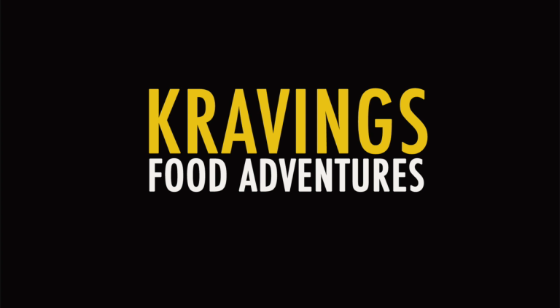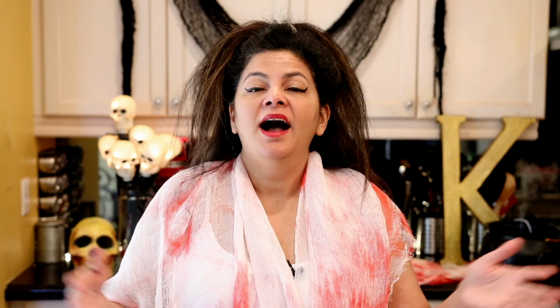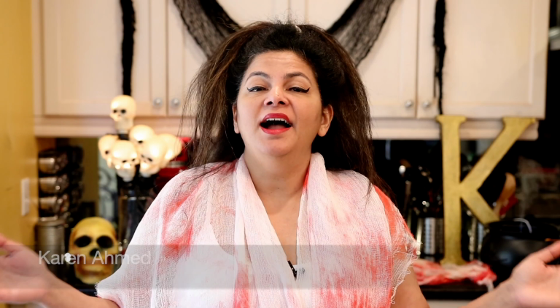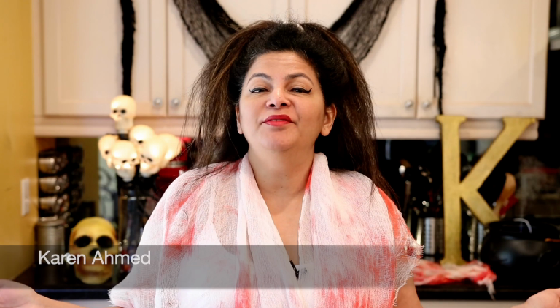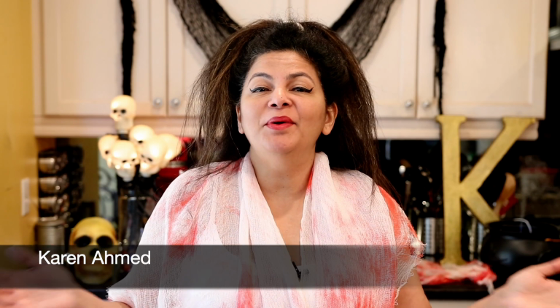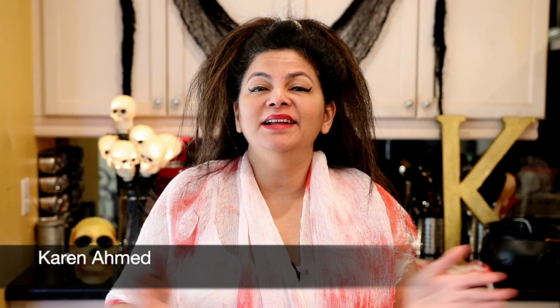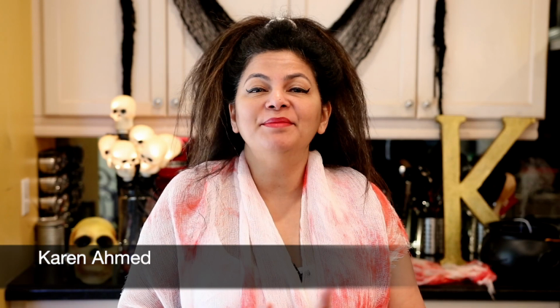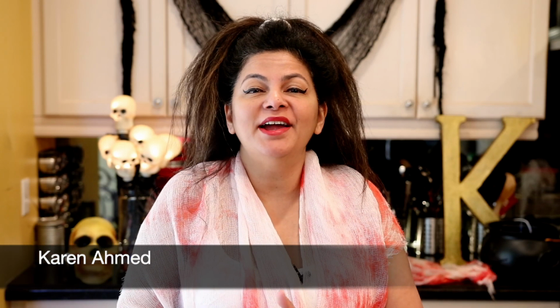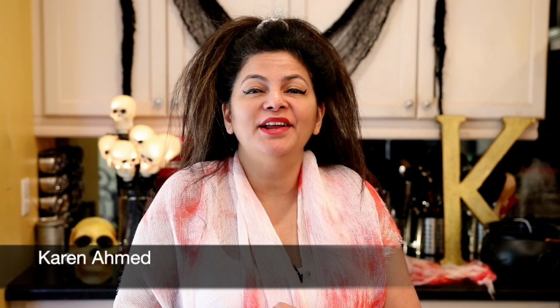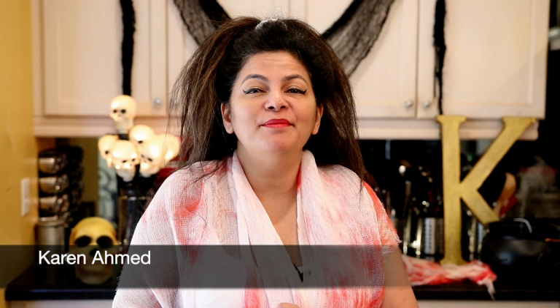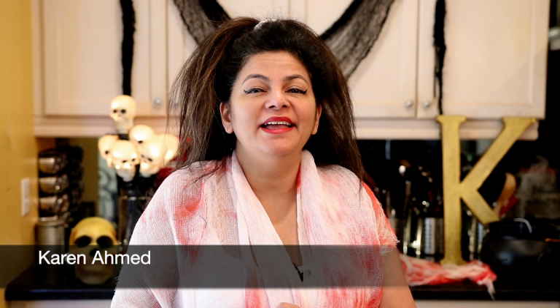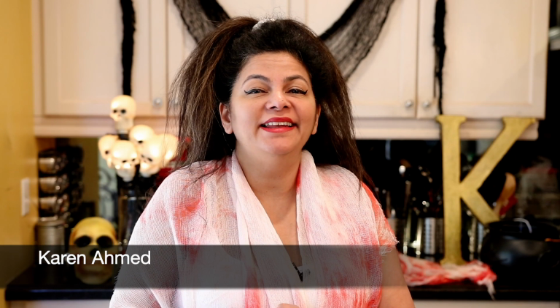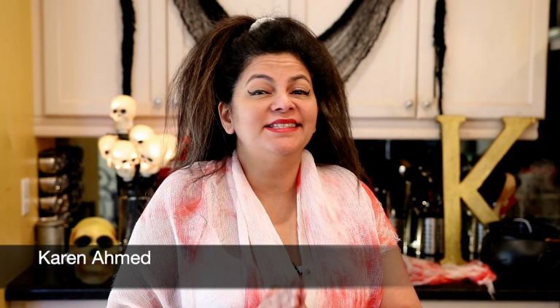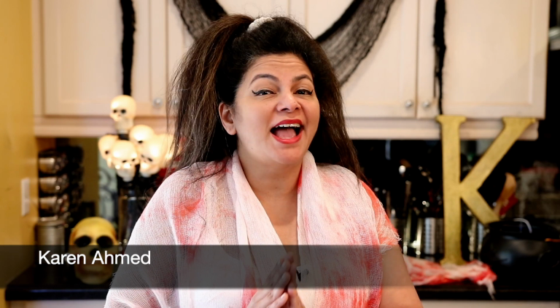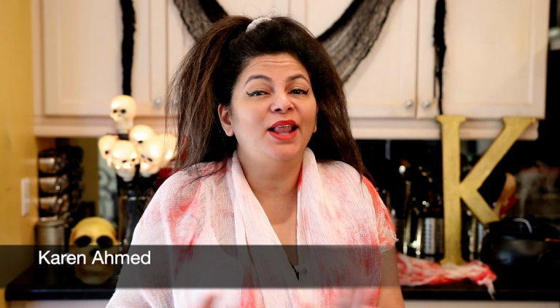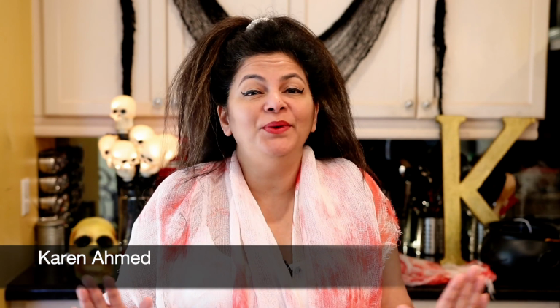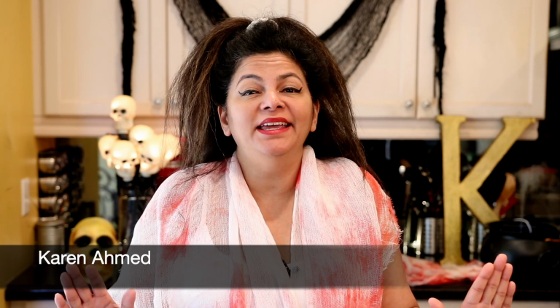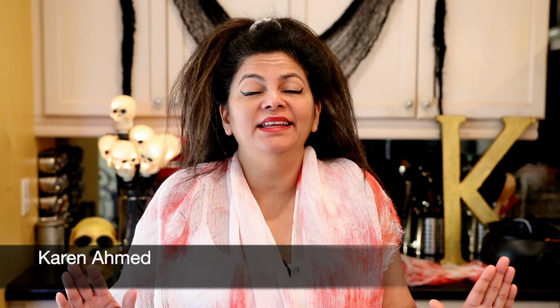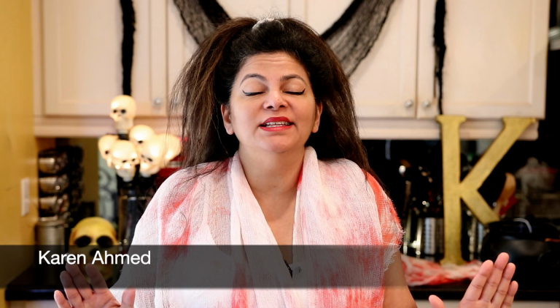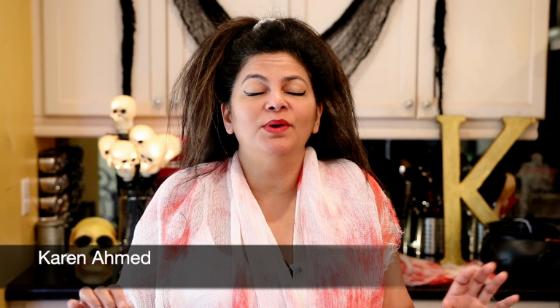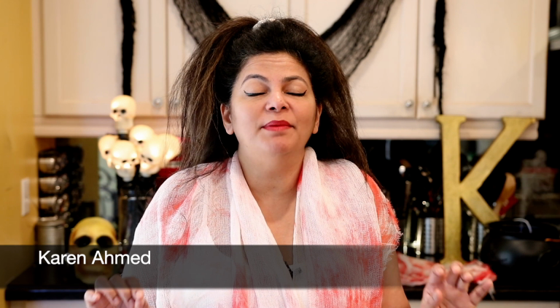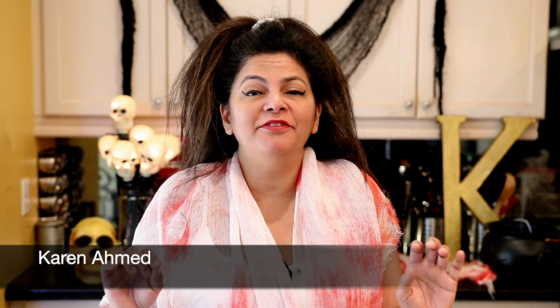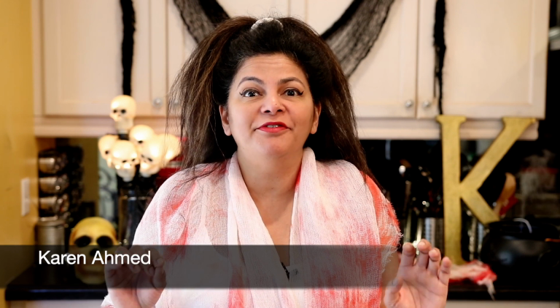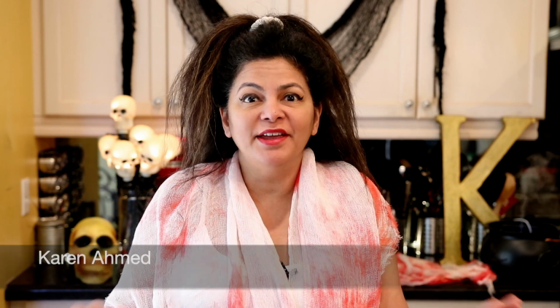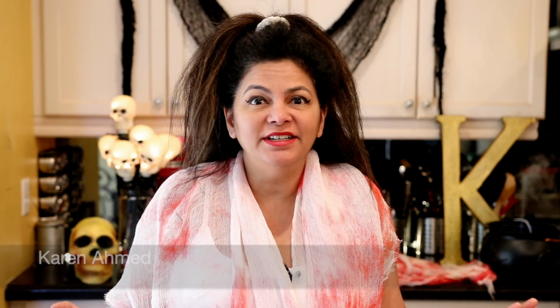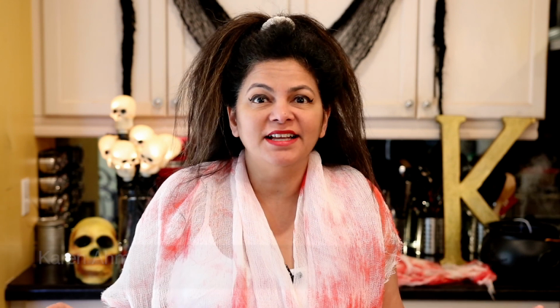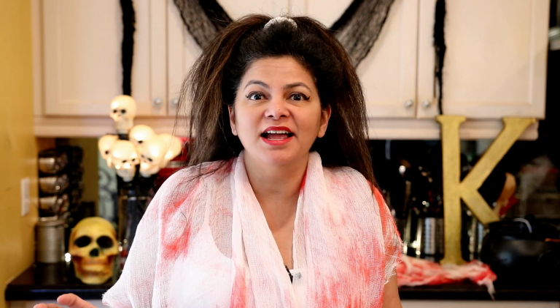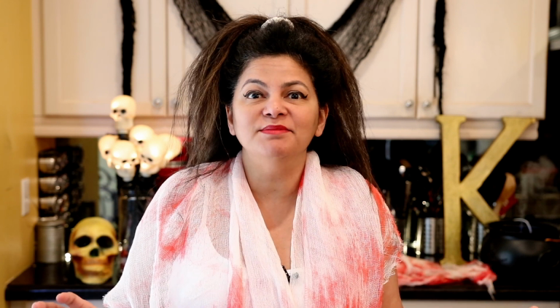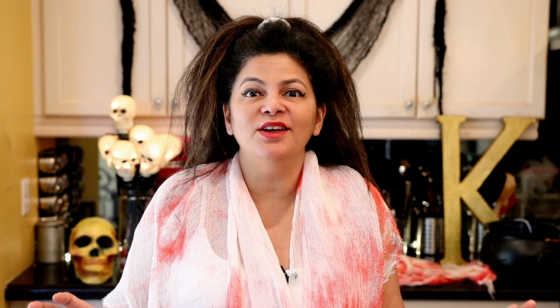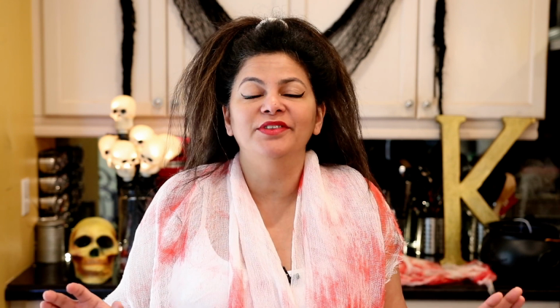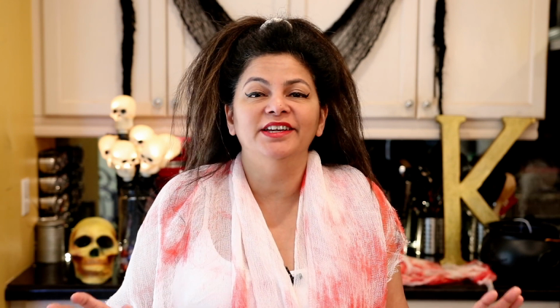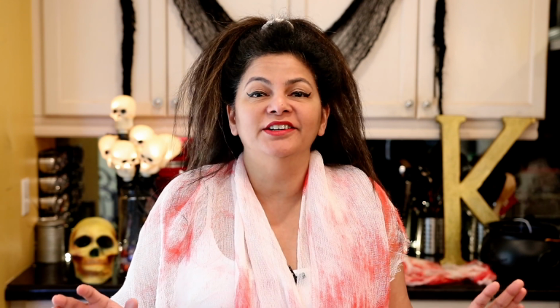Hi everyone, I'm Karen Ahmed. It's Halloween, and it's one of my favorite times of the year.